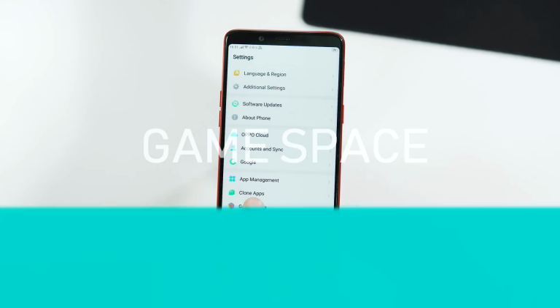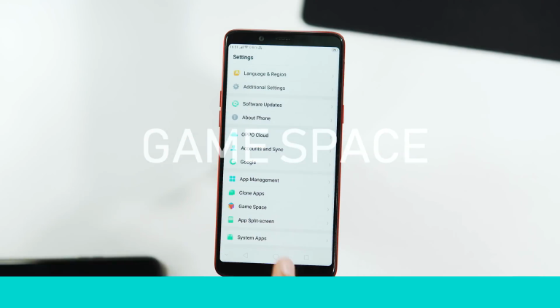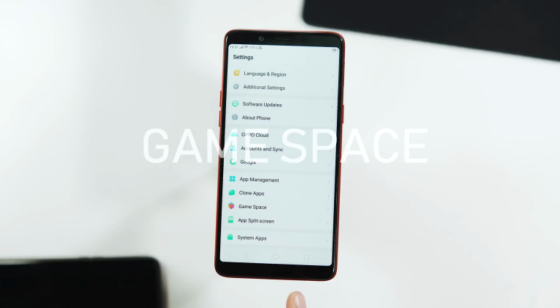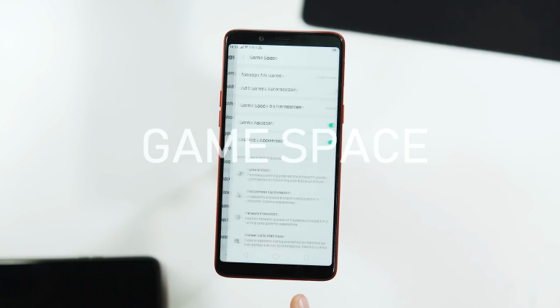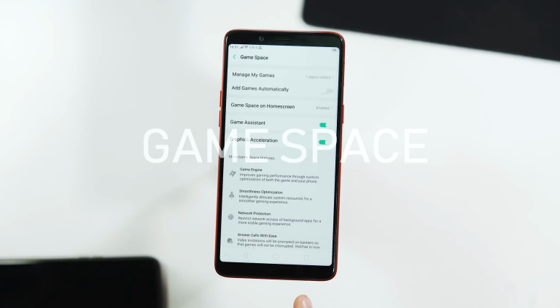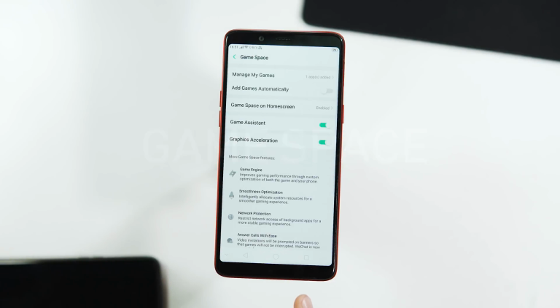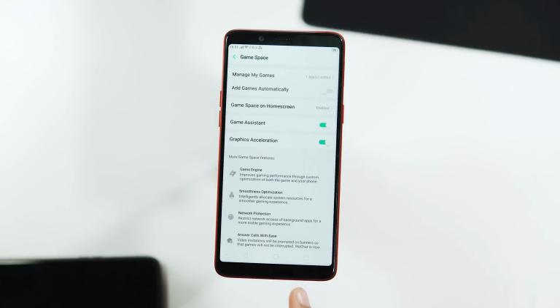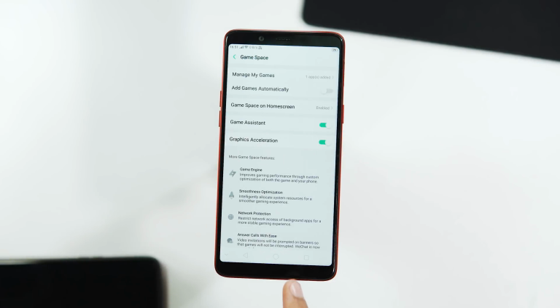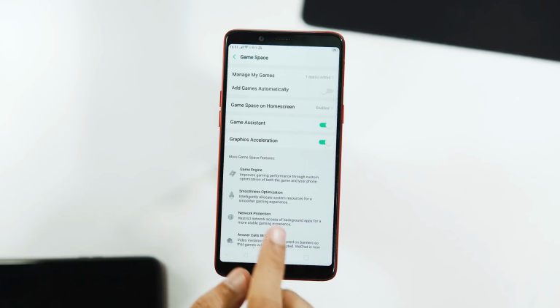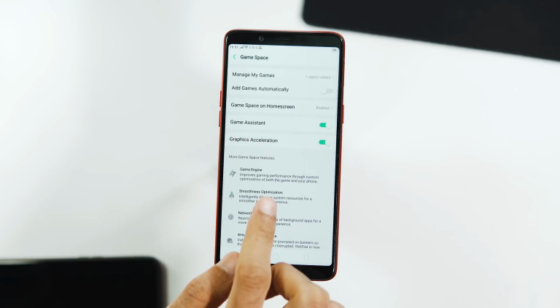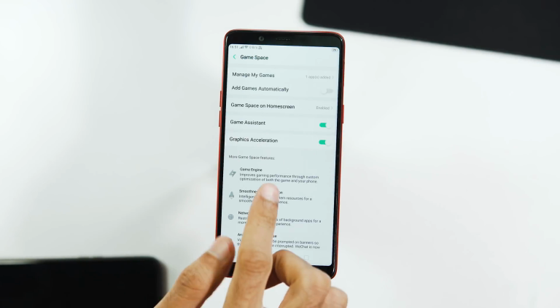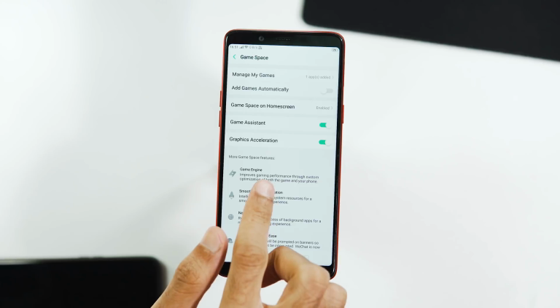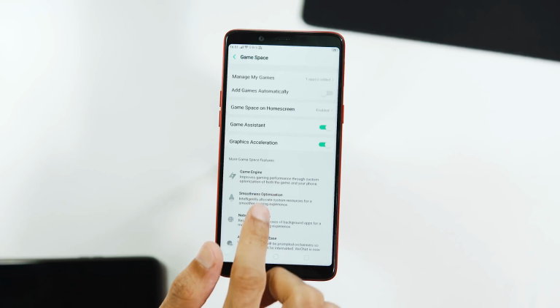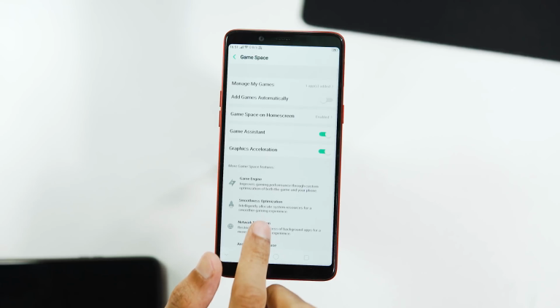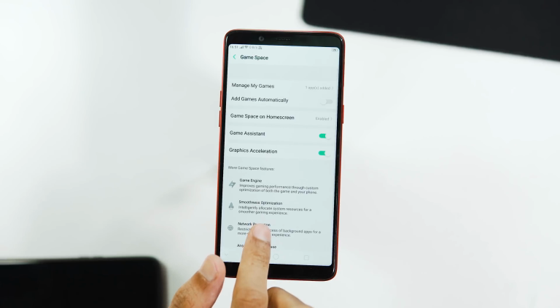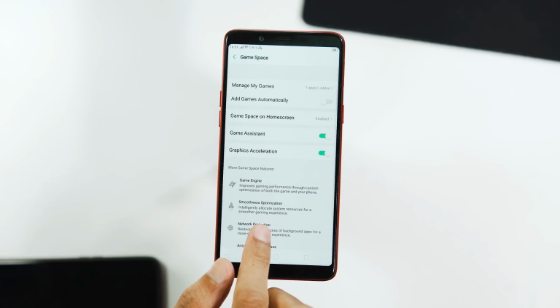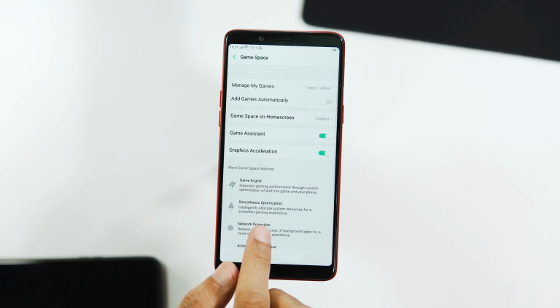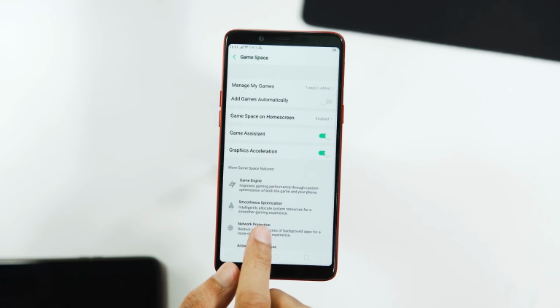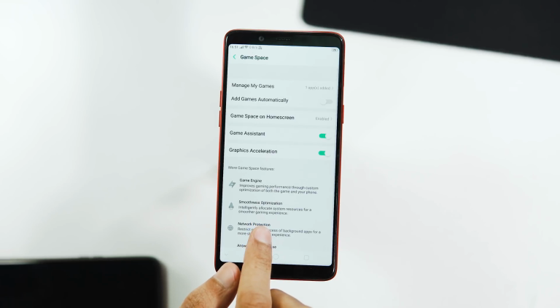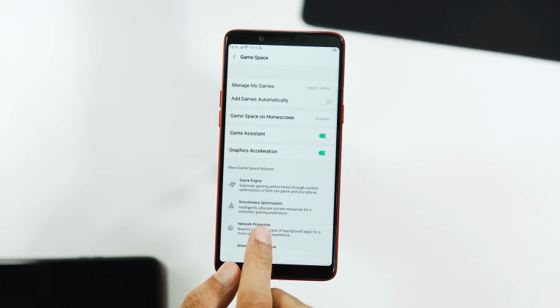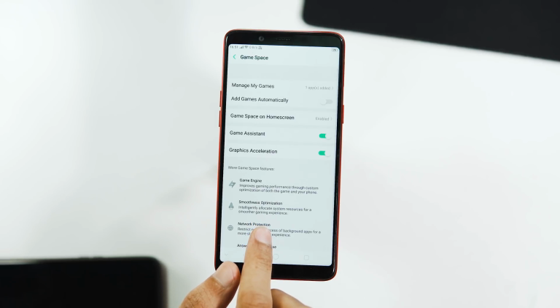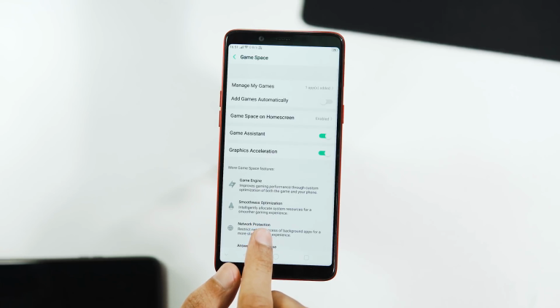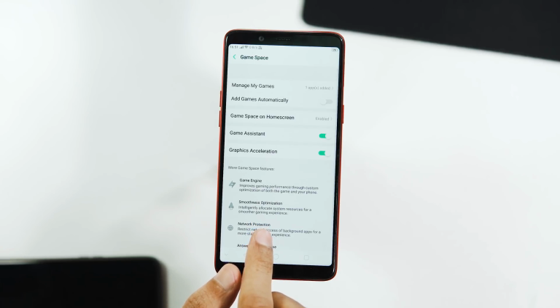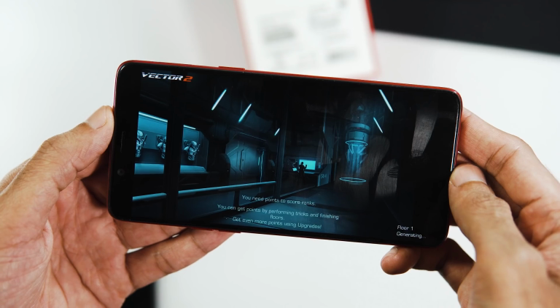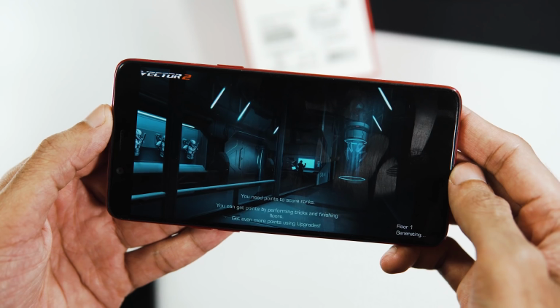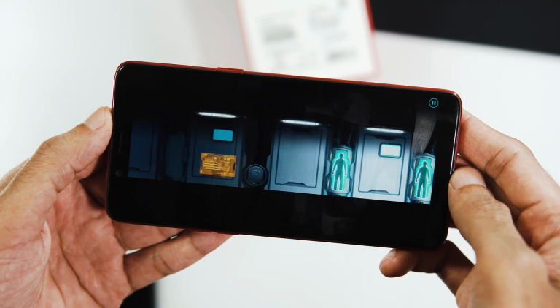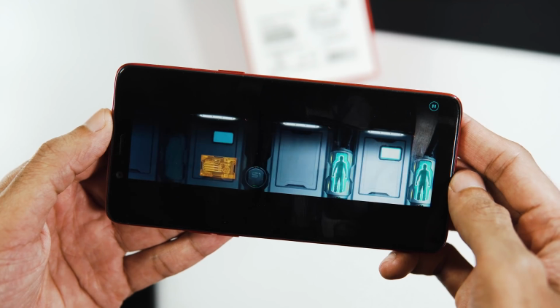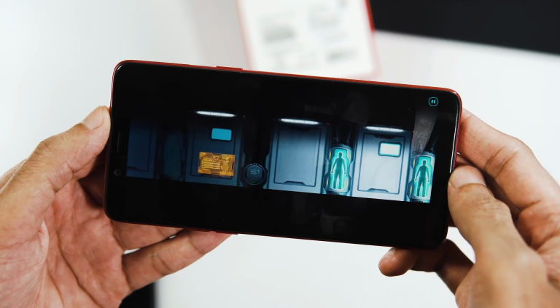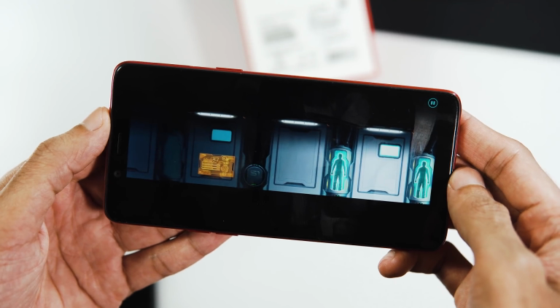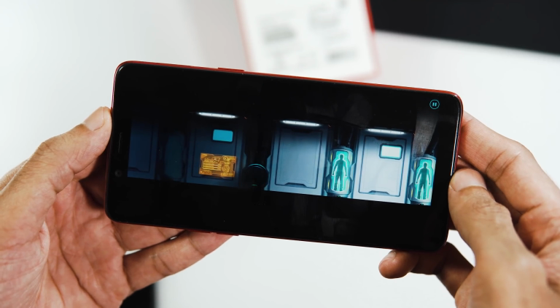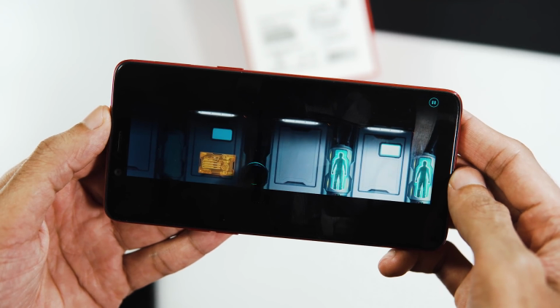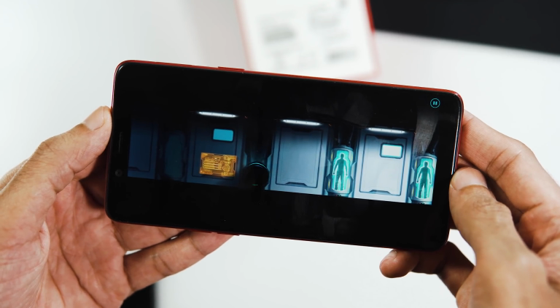The Gaming Acceleration tab has been renamed to Game Space. There's a new Game Assistant option under it, and you can now keep games running even with the screen off.